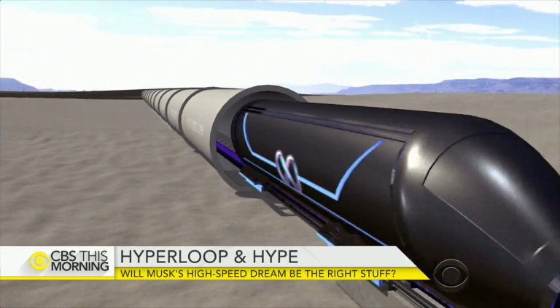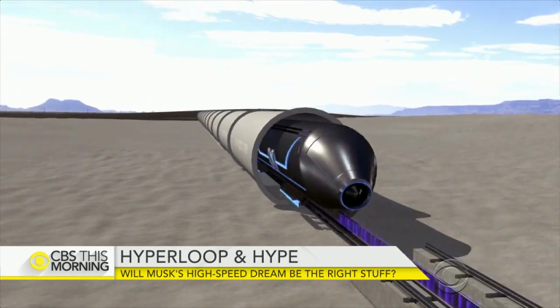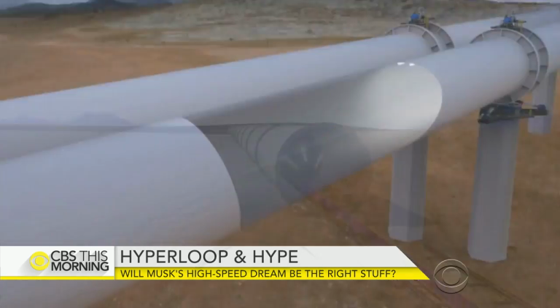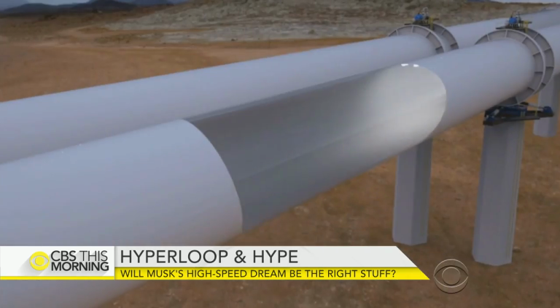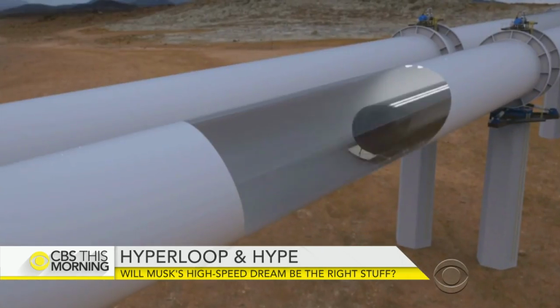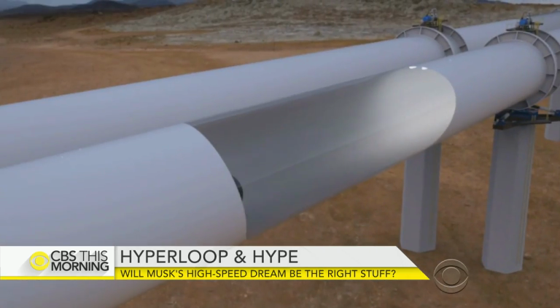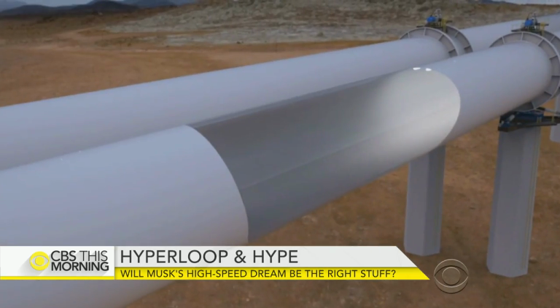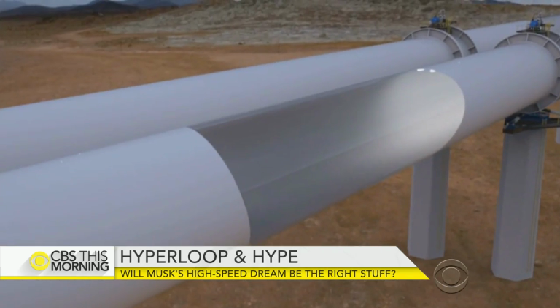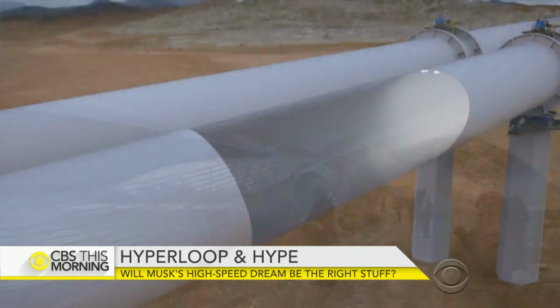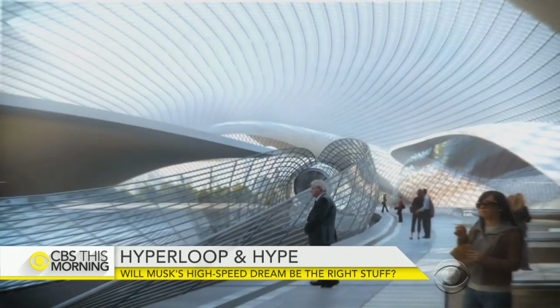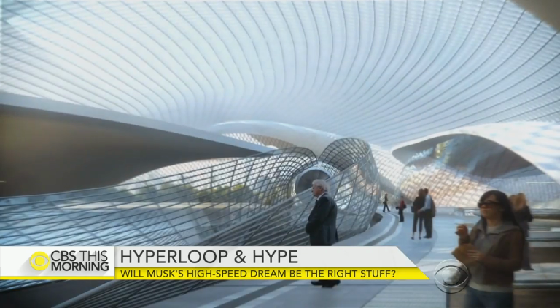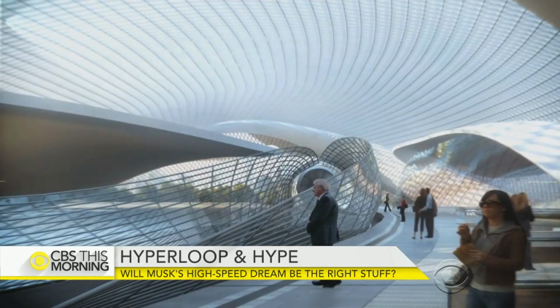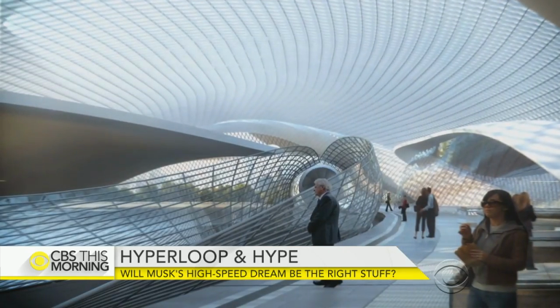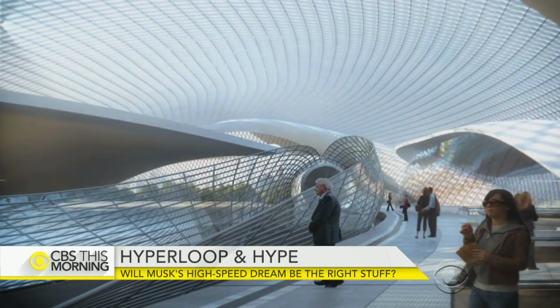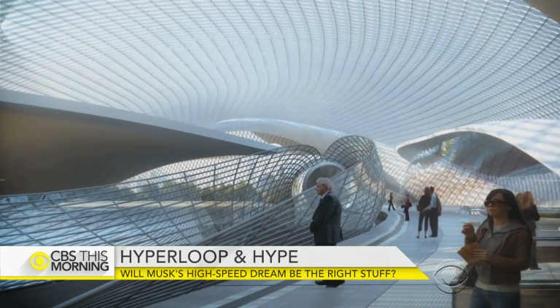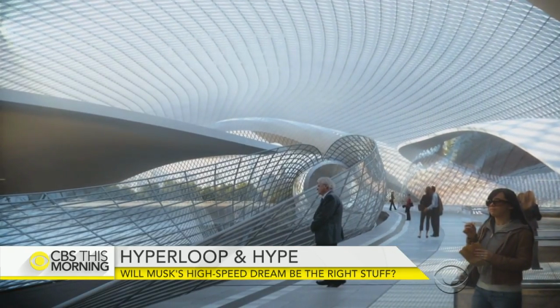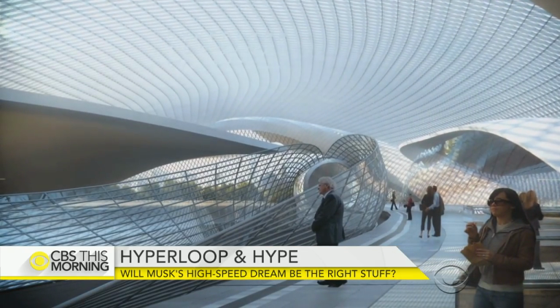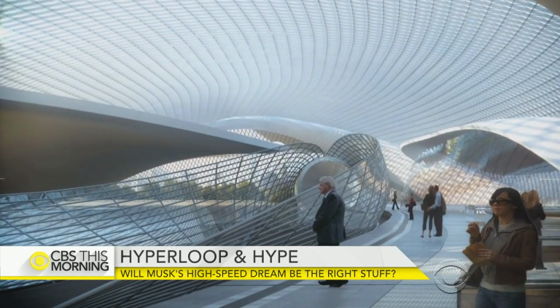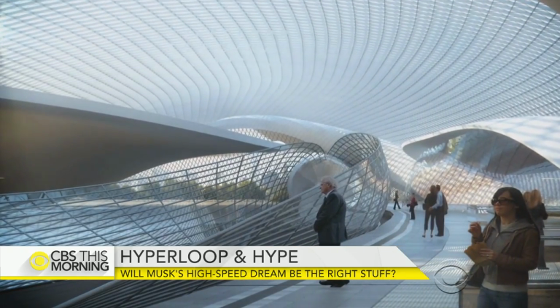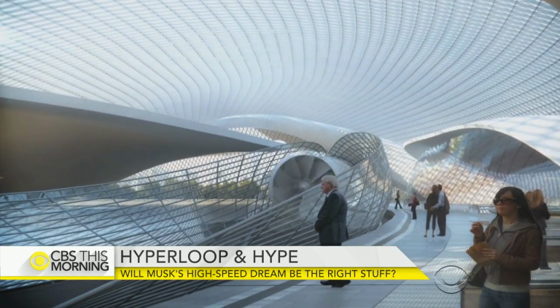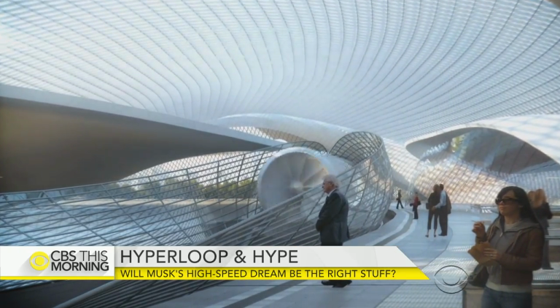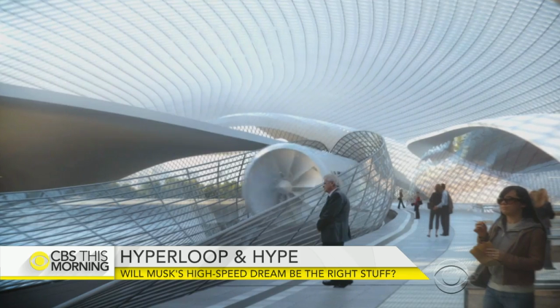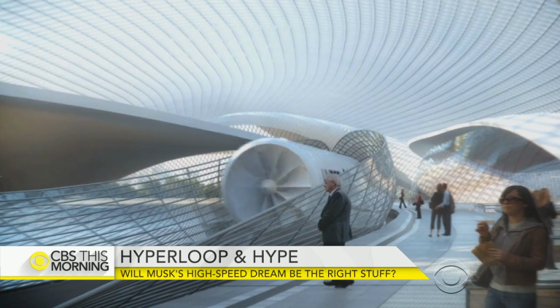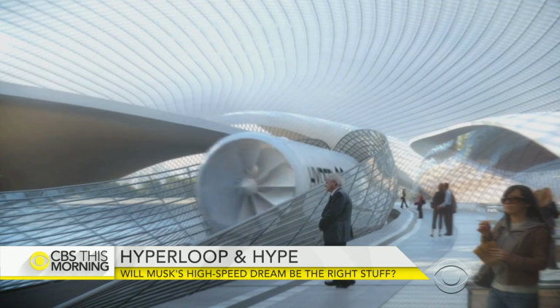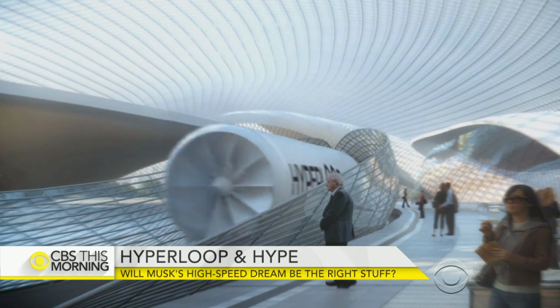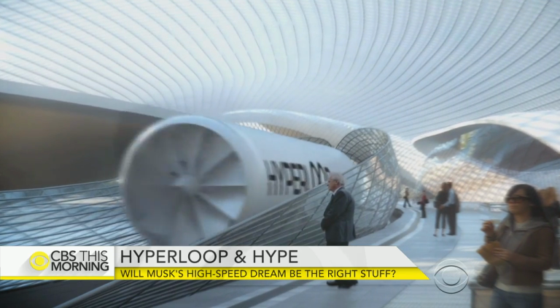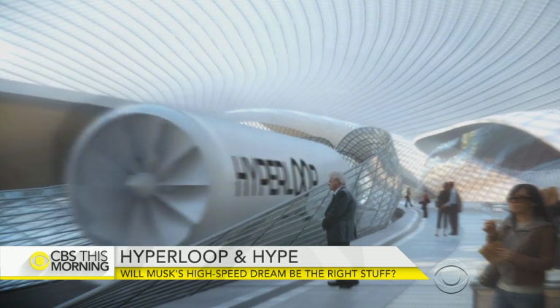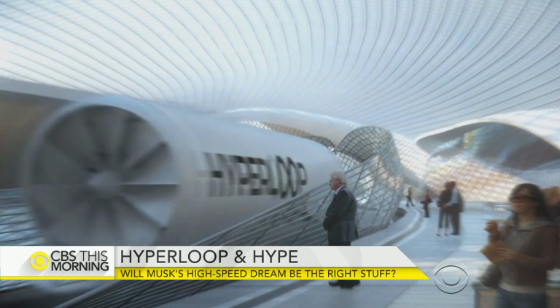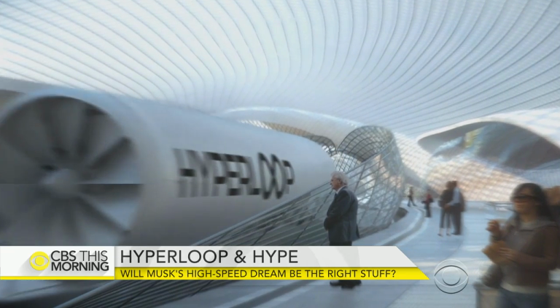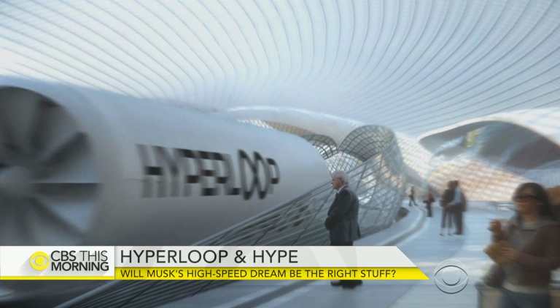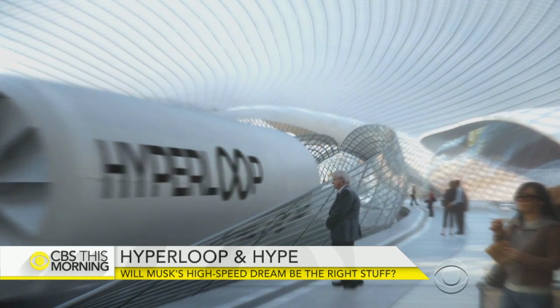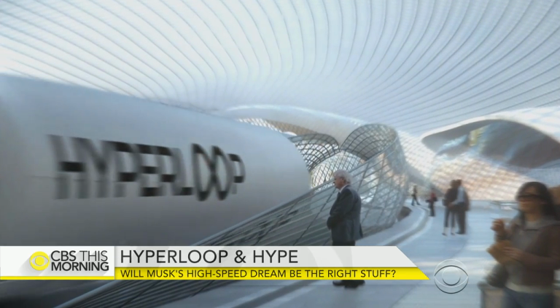Theoretically, someone could travel the roughly 400 miles from Los Angeles to San Francisco in about 30 minutes.